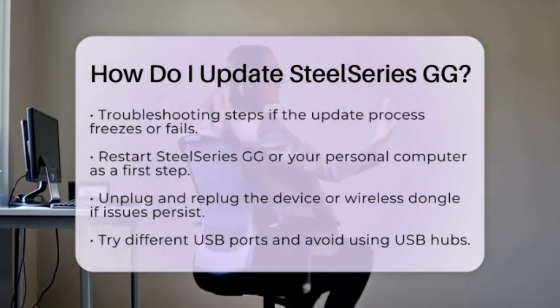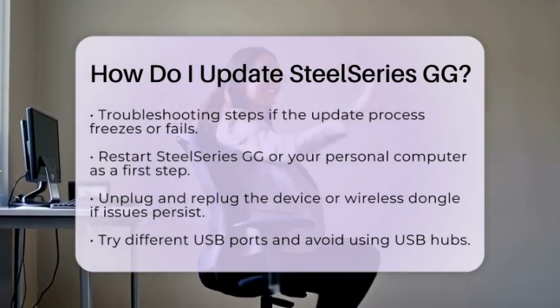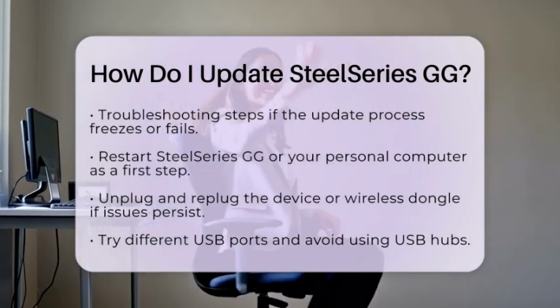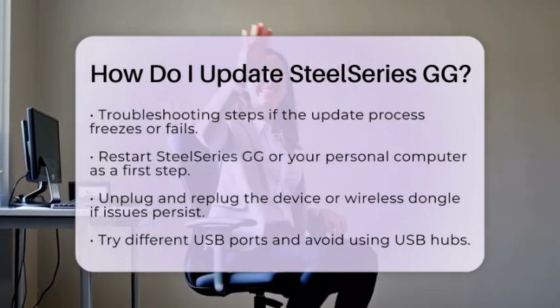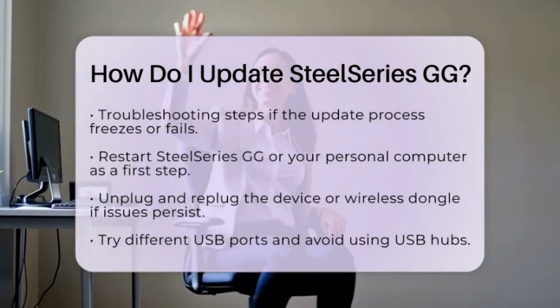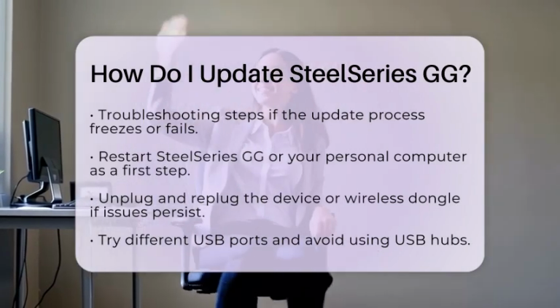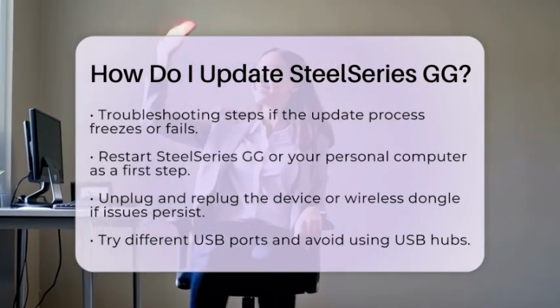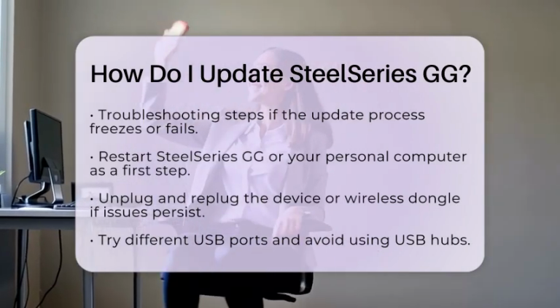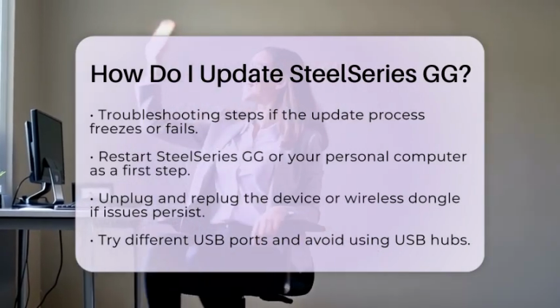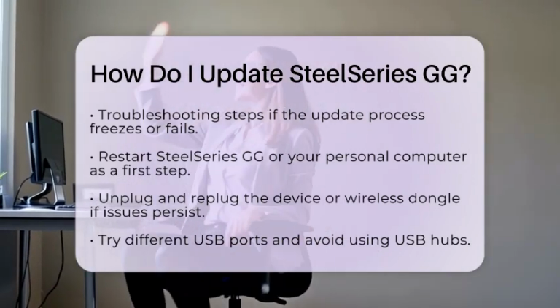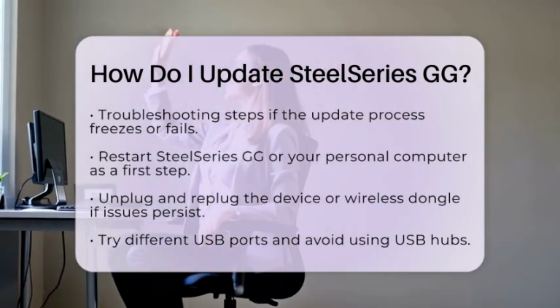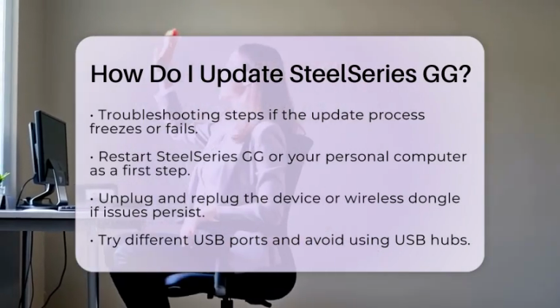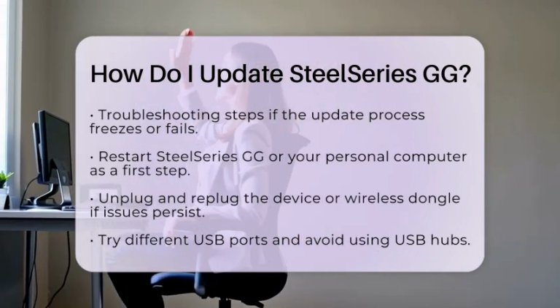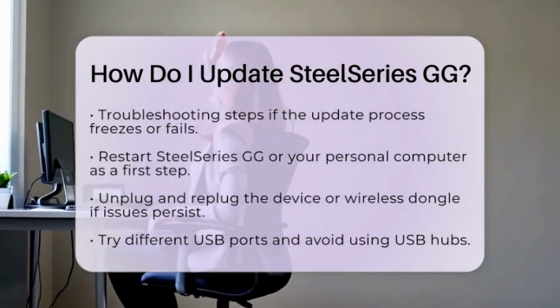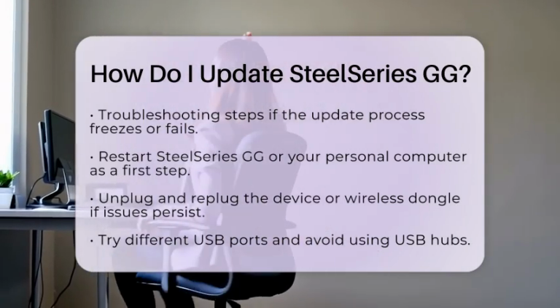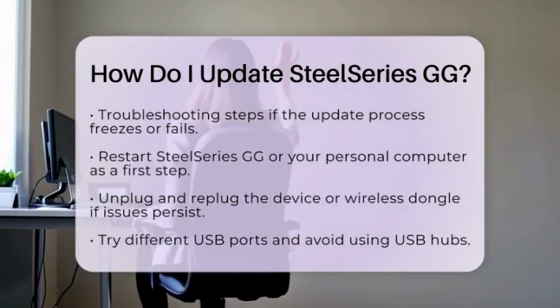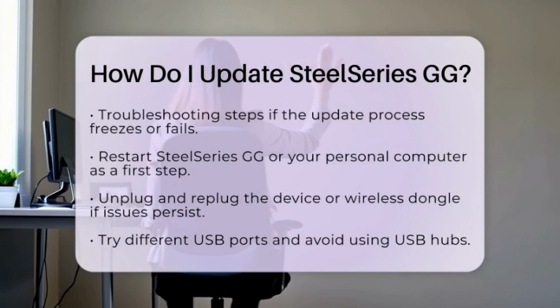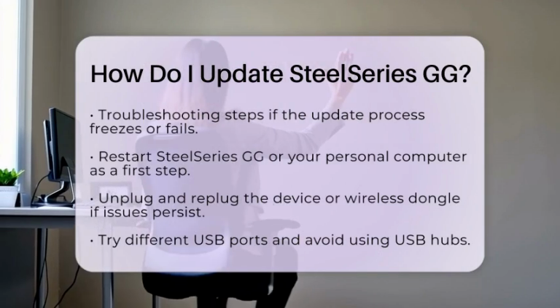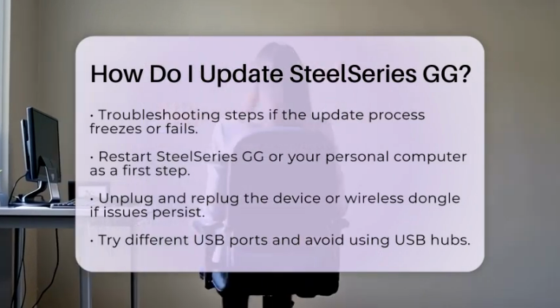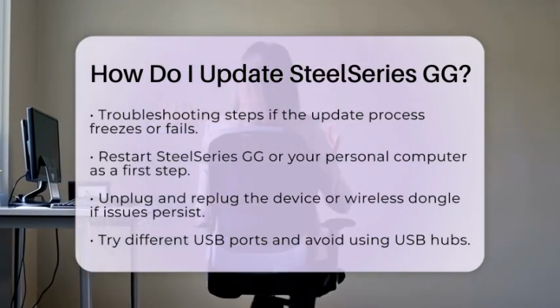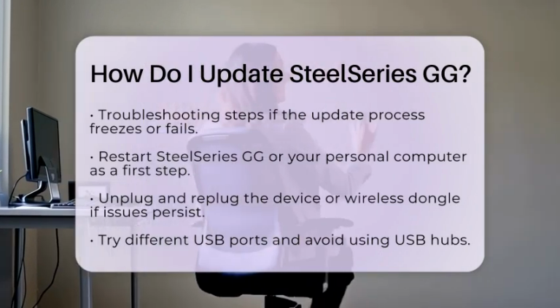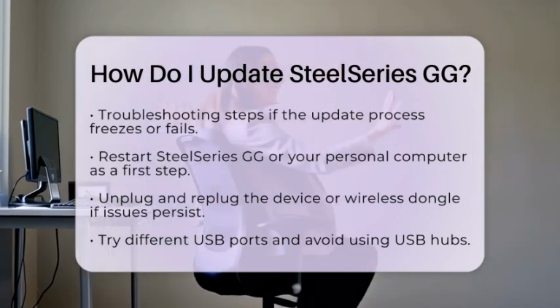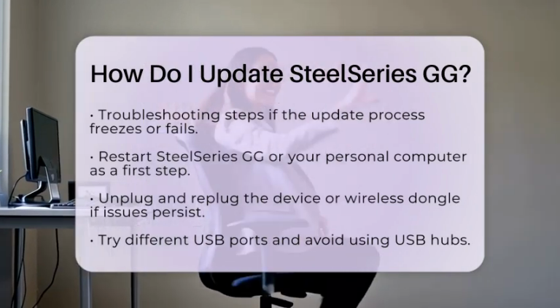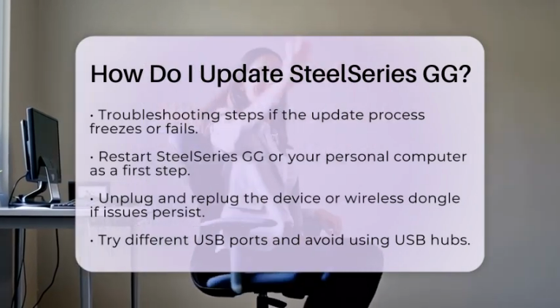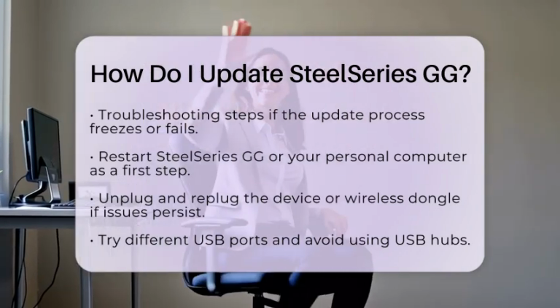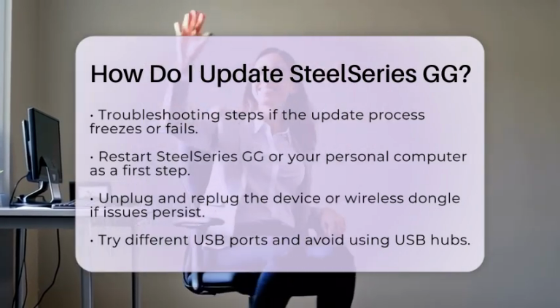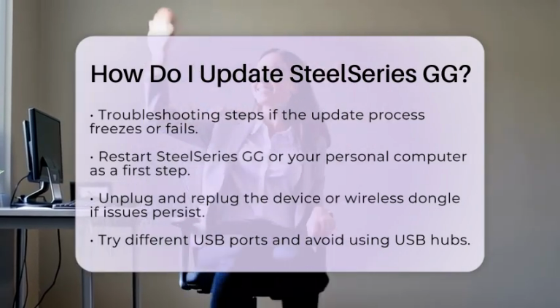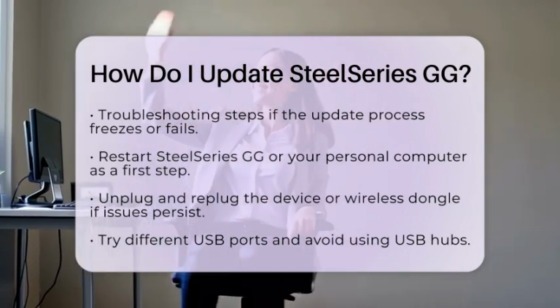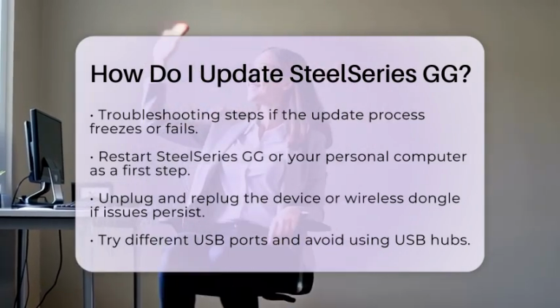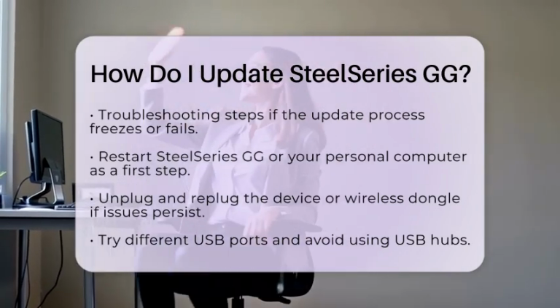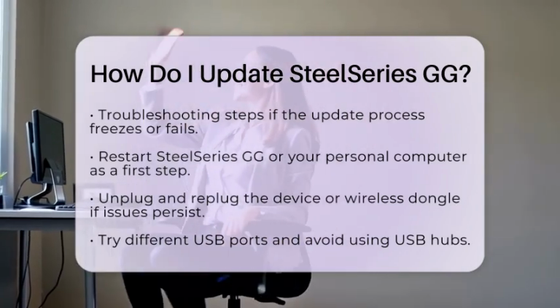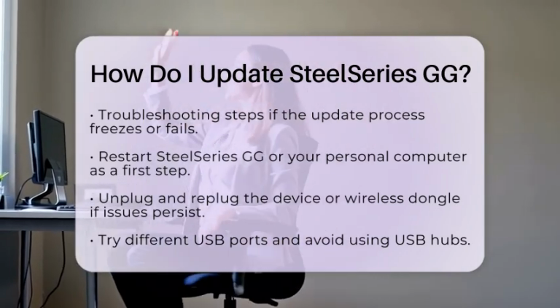If you are using a virtual private network or firewall, consider disabling them temporarily, as they might block the update. If all else fails, you can fully uninstall and then reinstall SteelSeries GG.